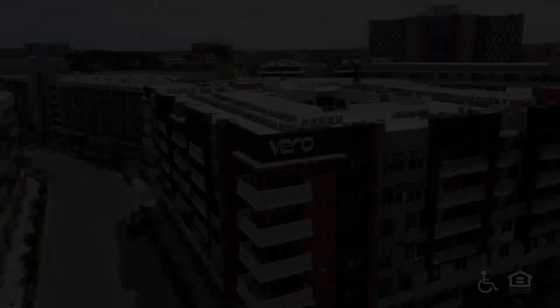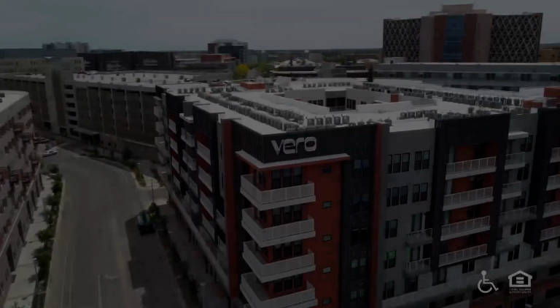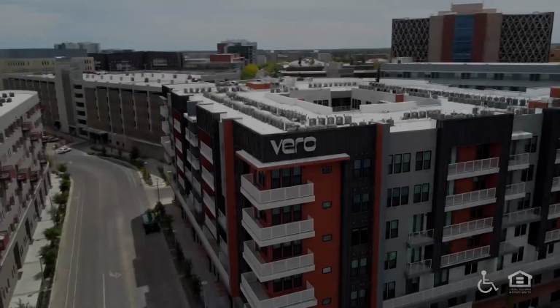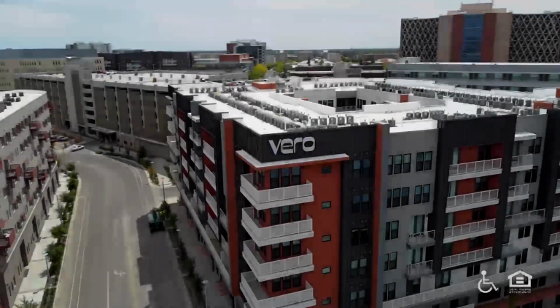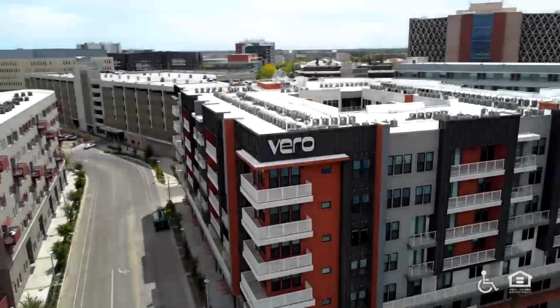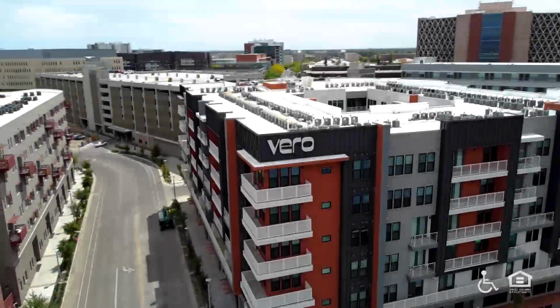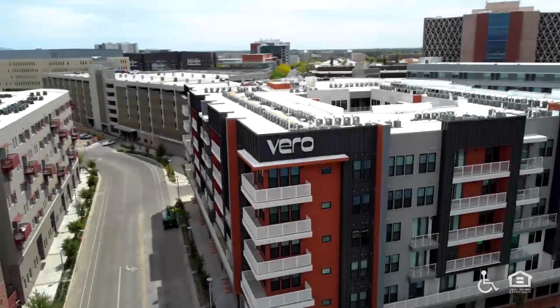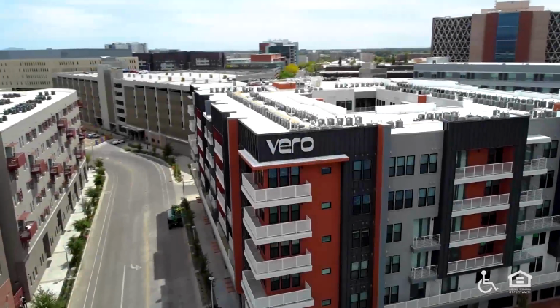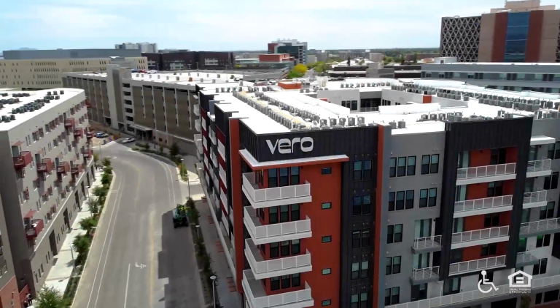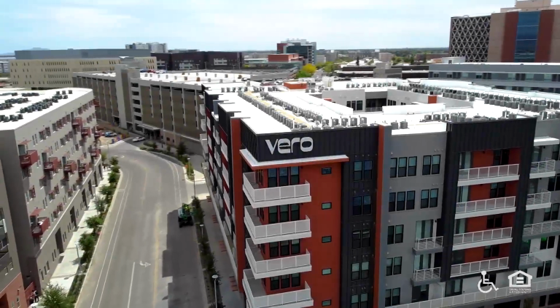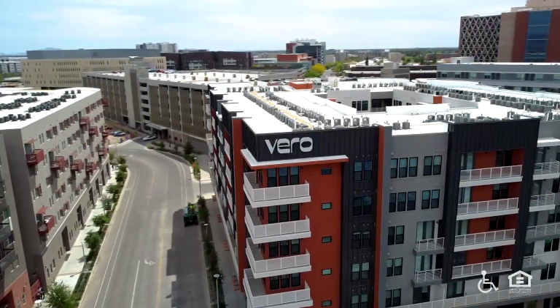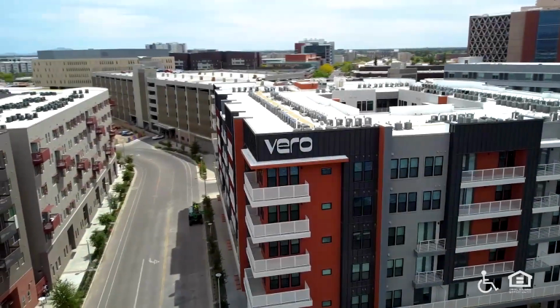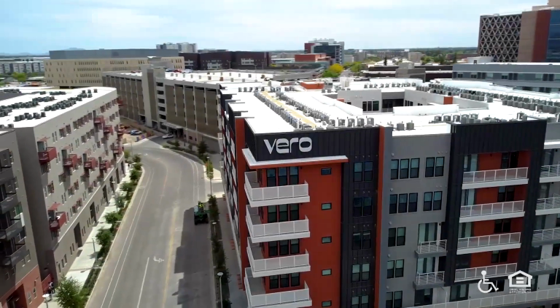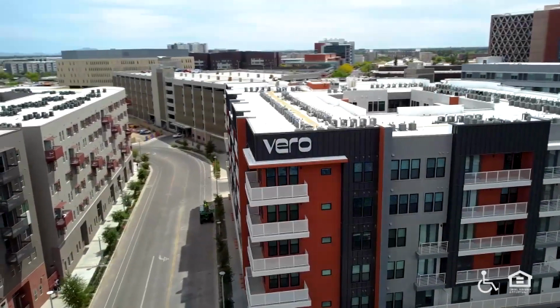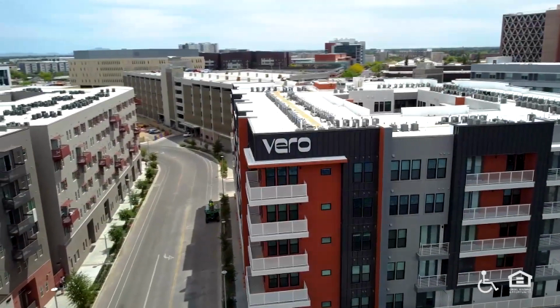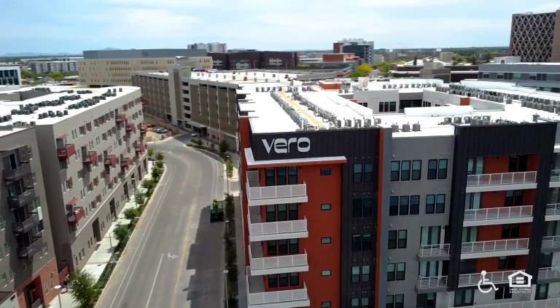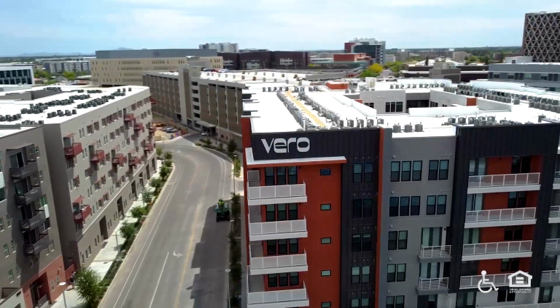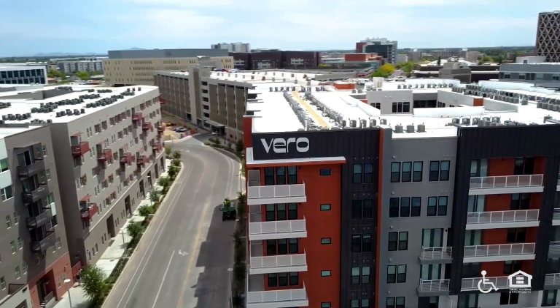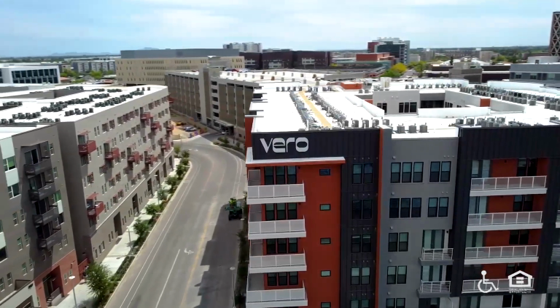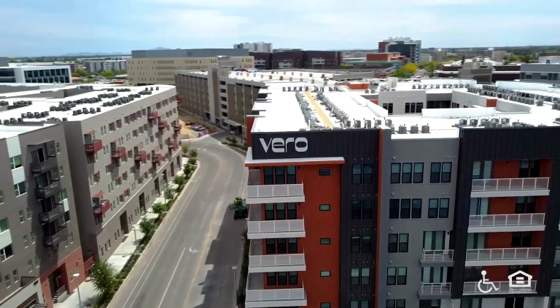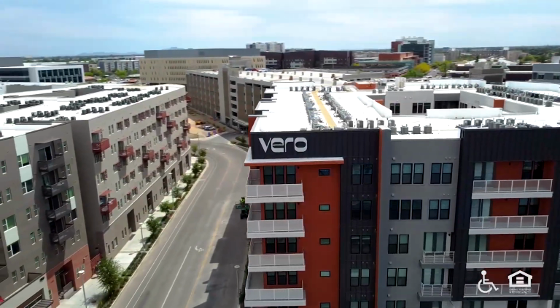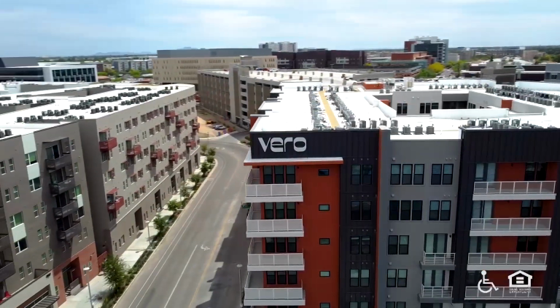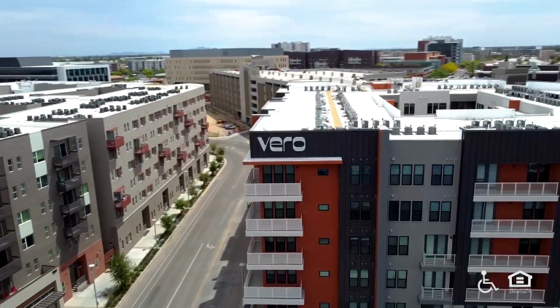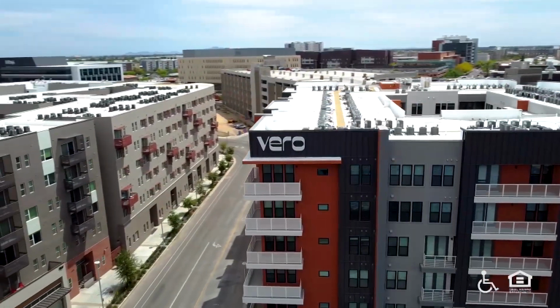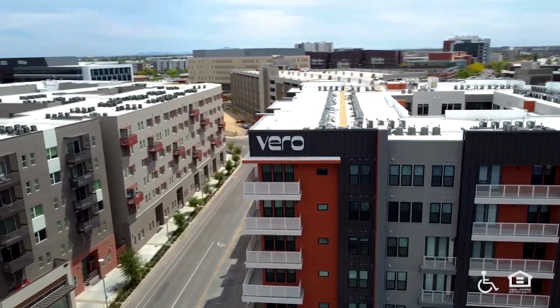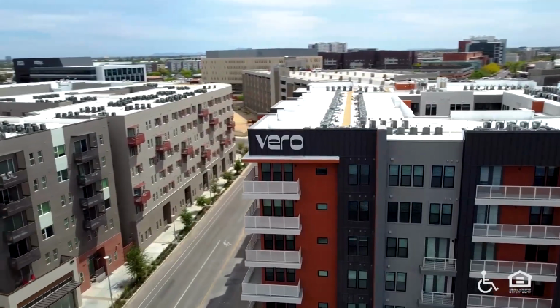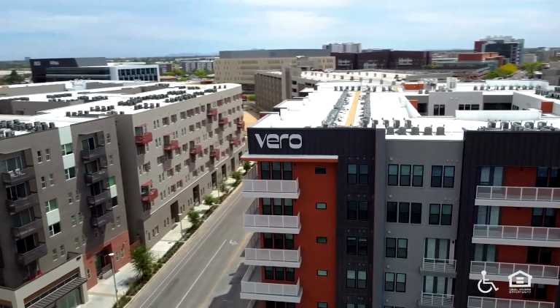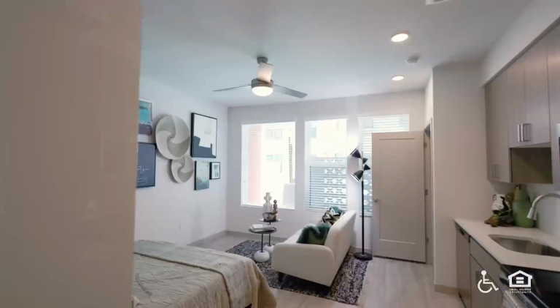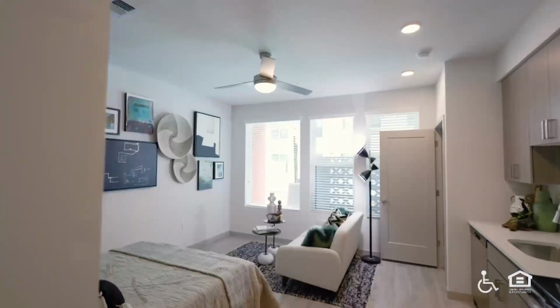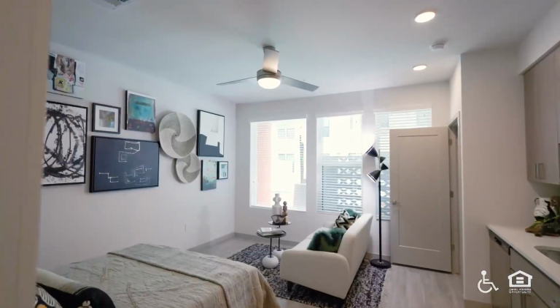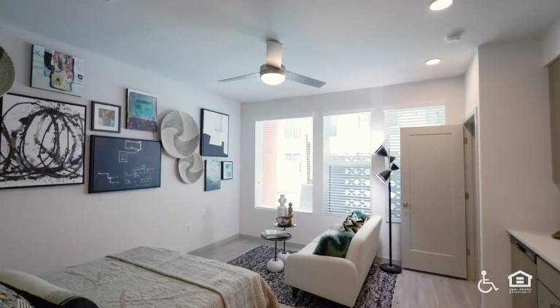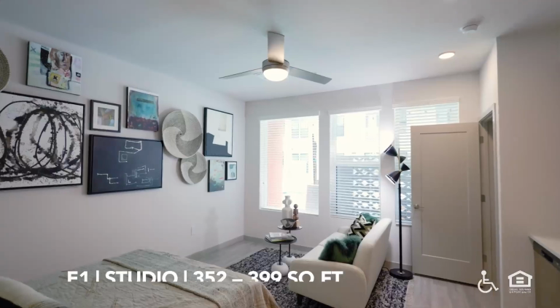A multi-story building with the Vero logo on top. It has balconies on the corners with white railings.